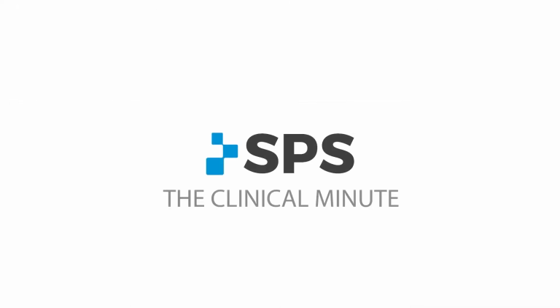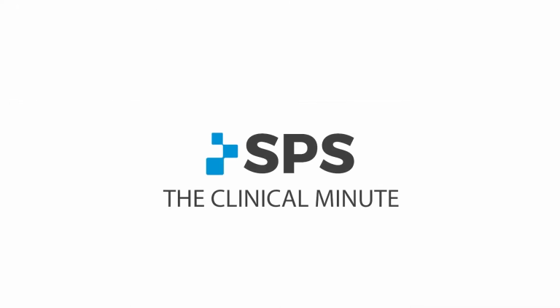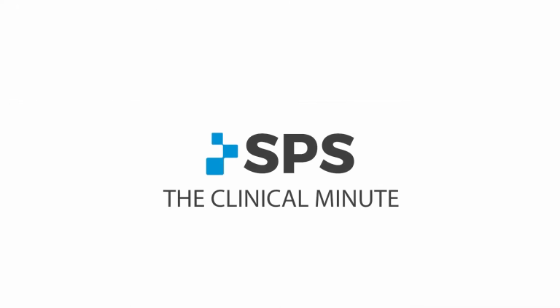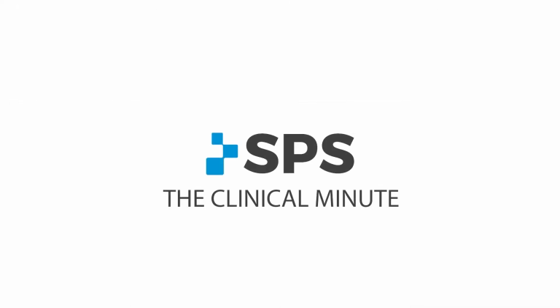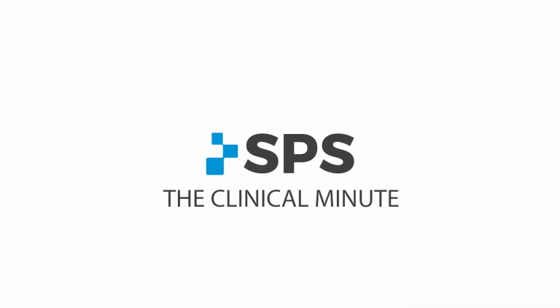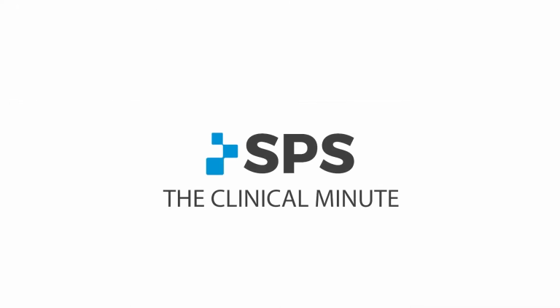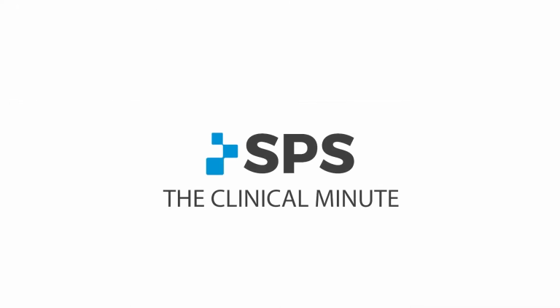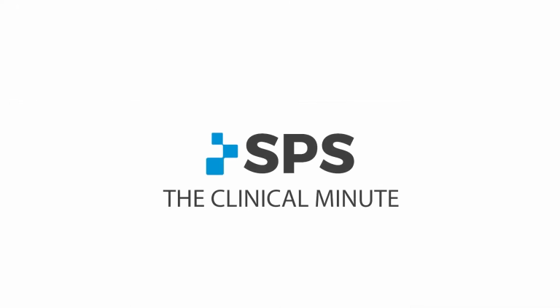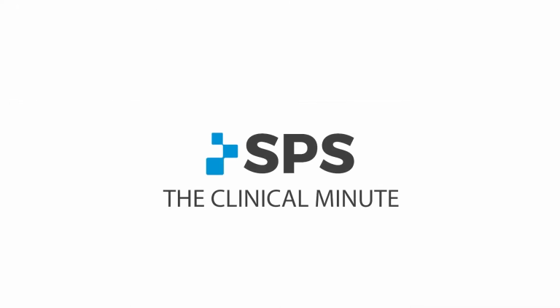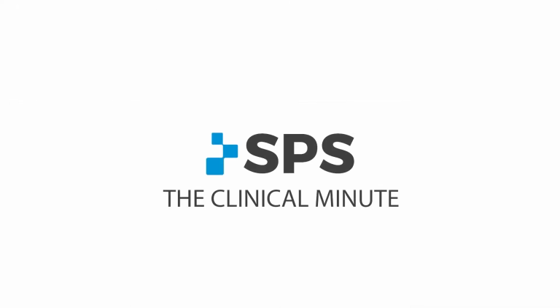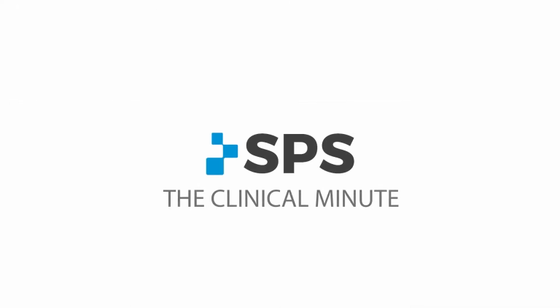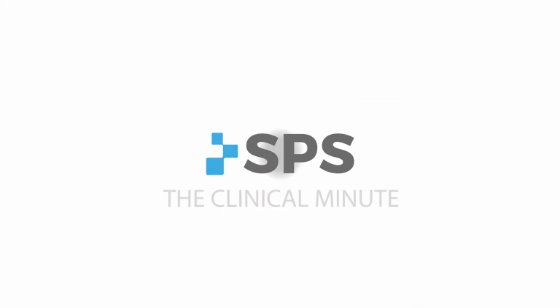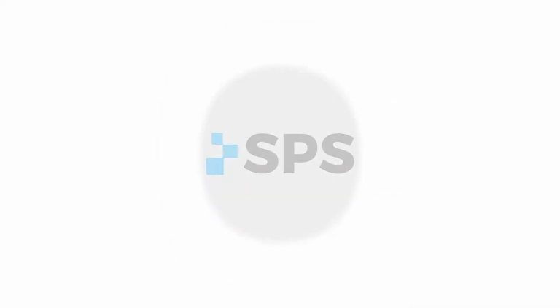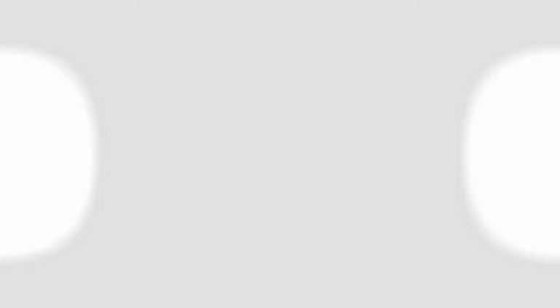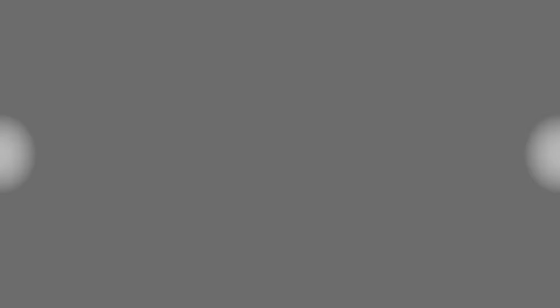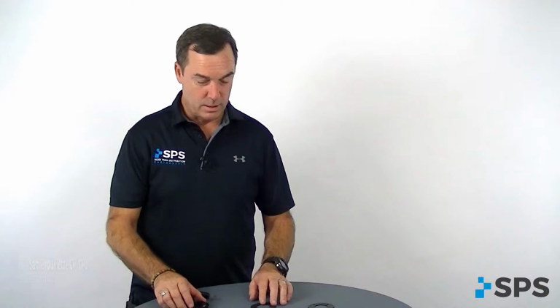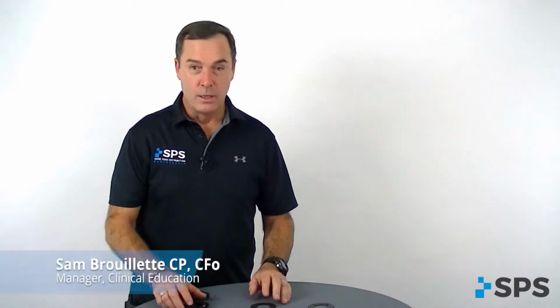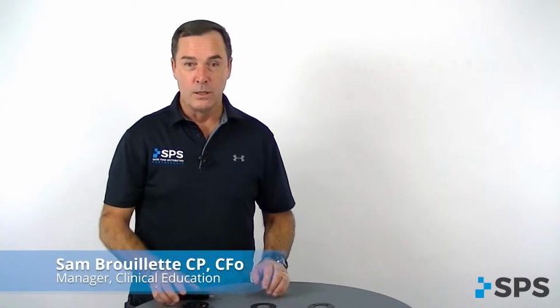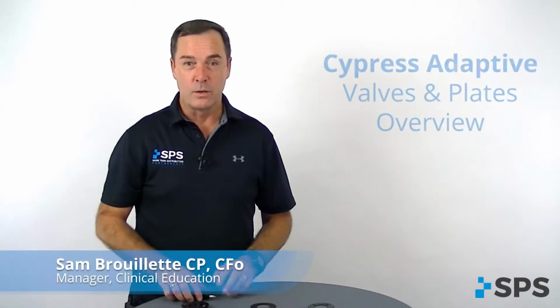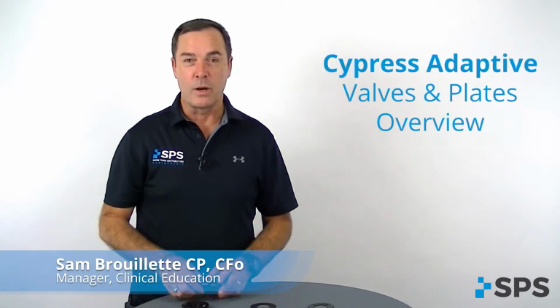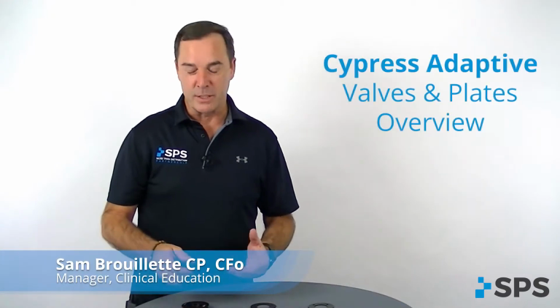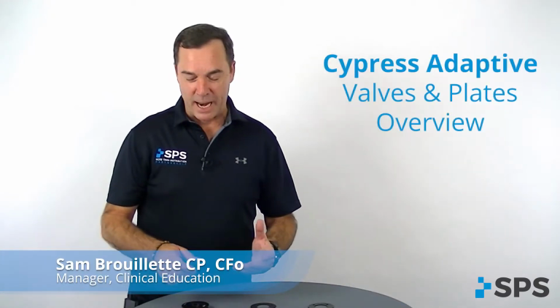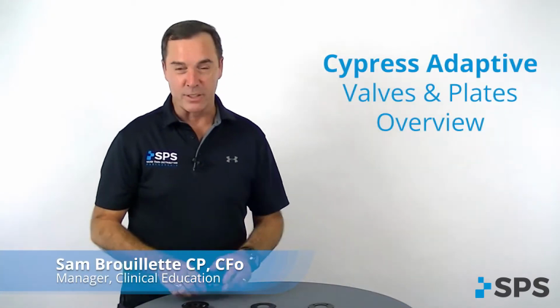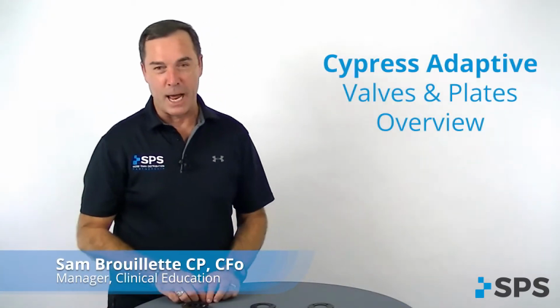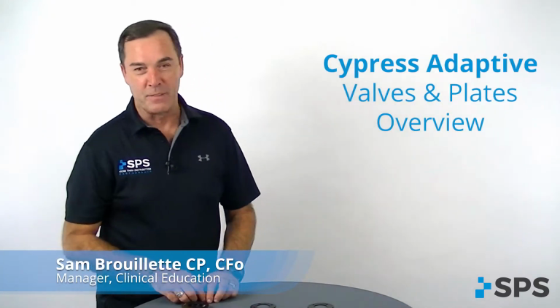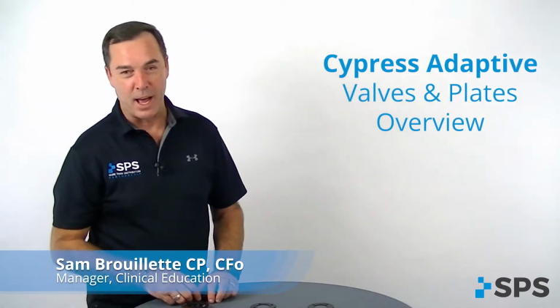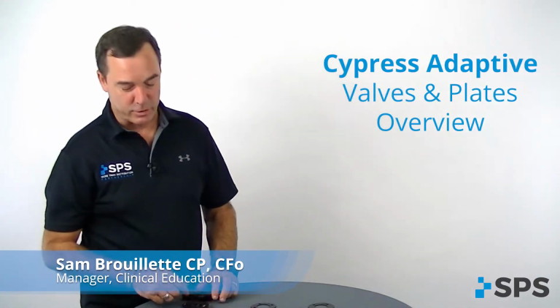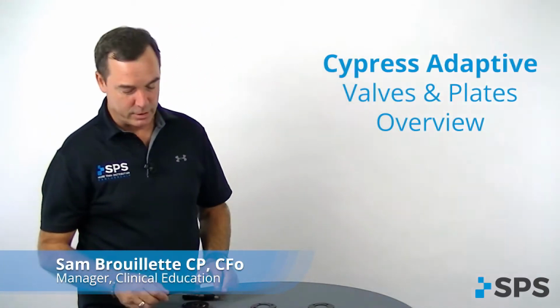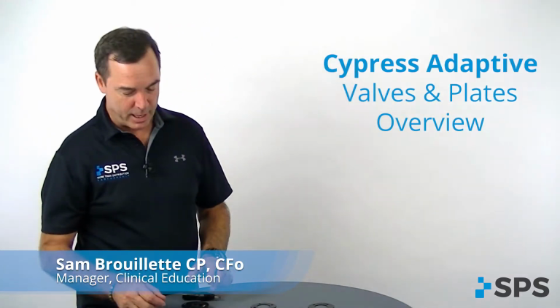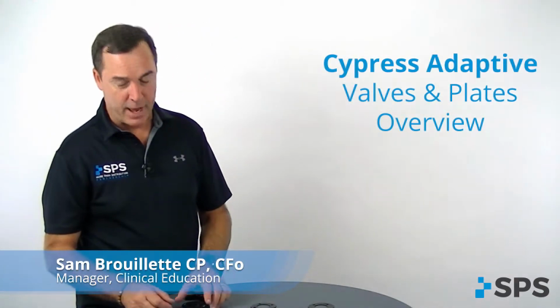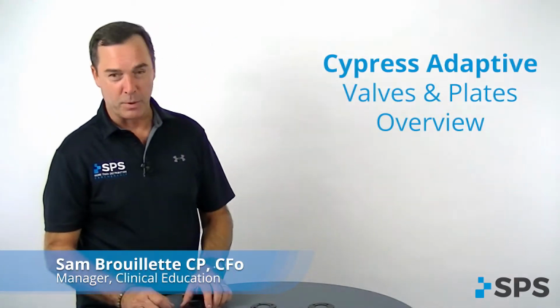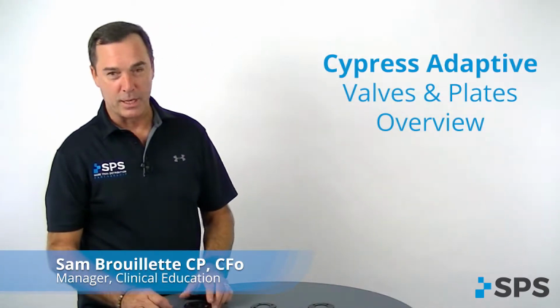Hi, I'm Sam with SPS. Welcome to the Clinical Minute. So we're talking about the Cypress adaptive valves and valve plates.